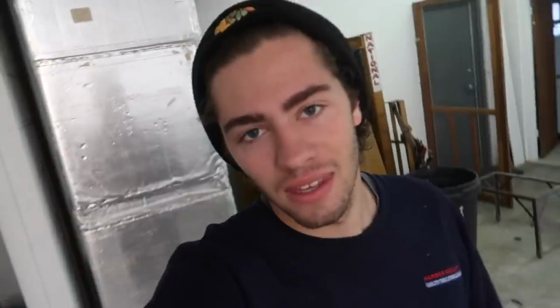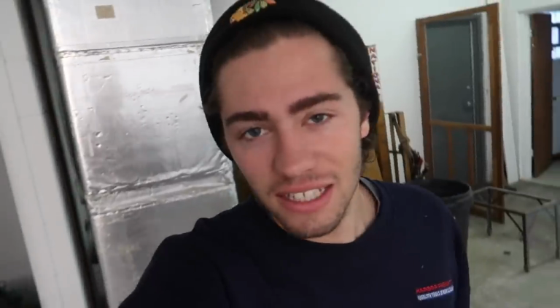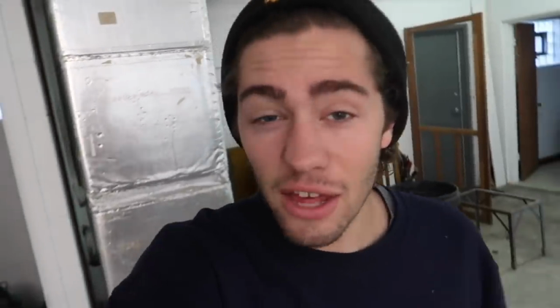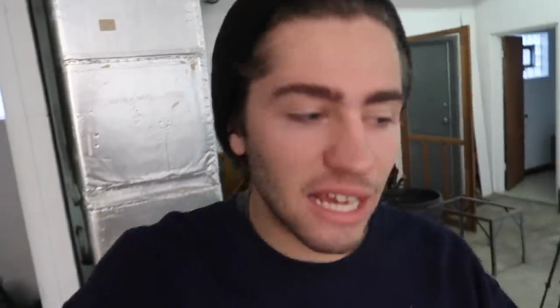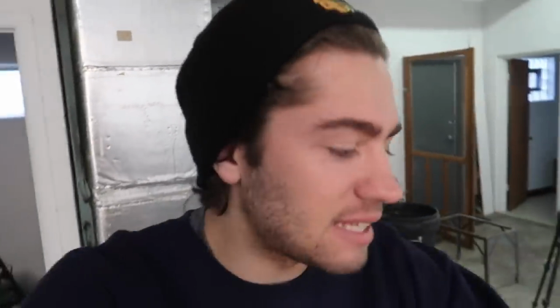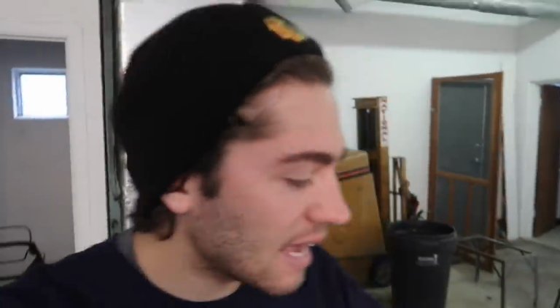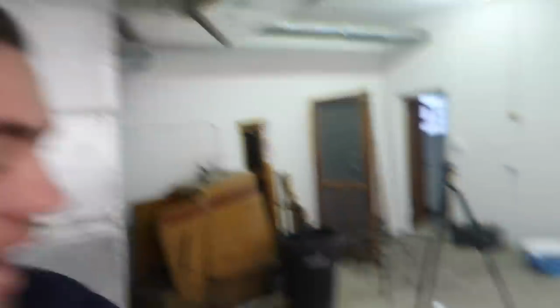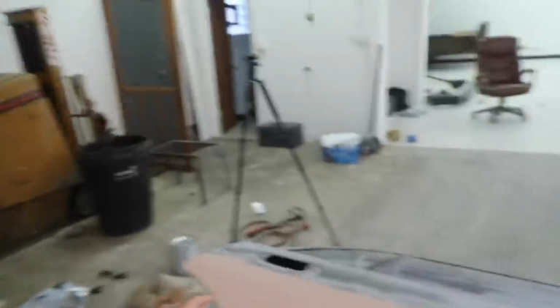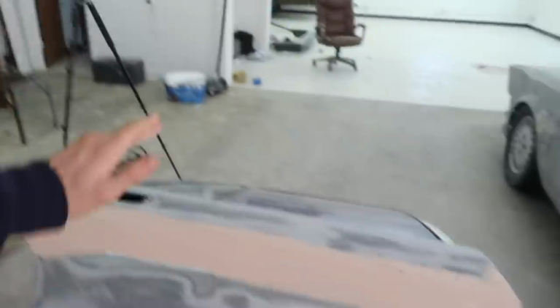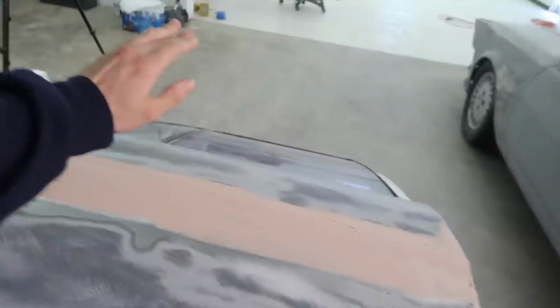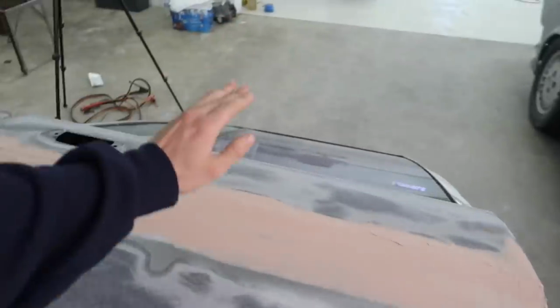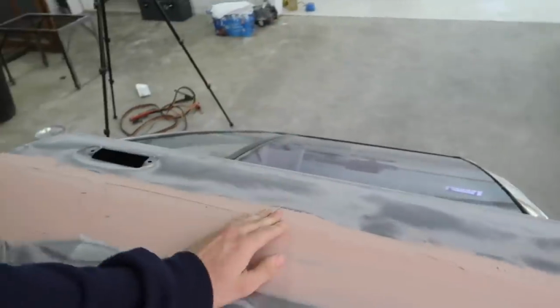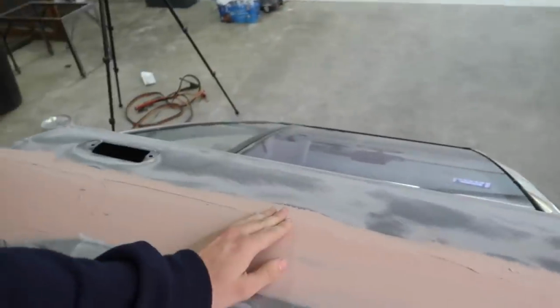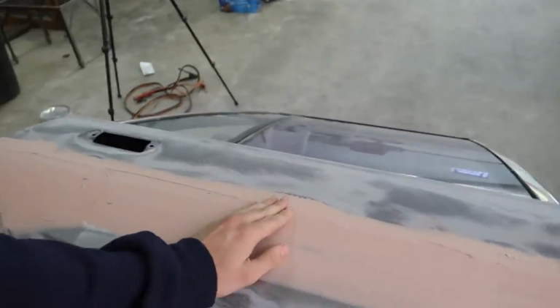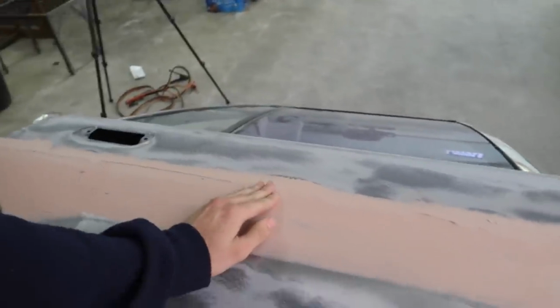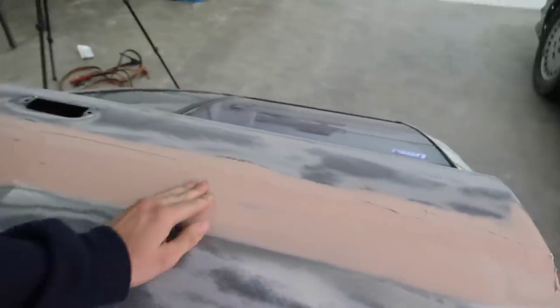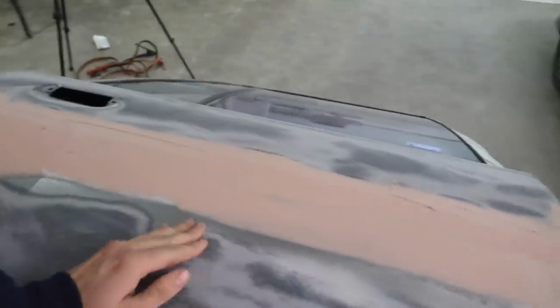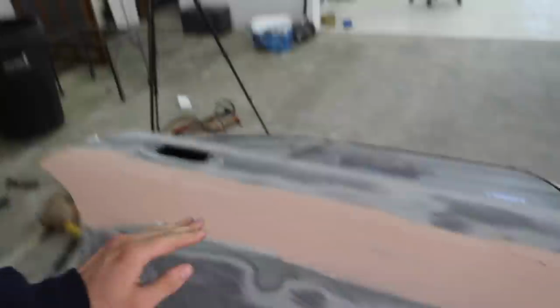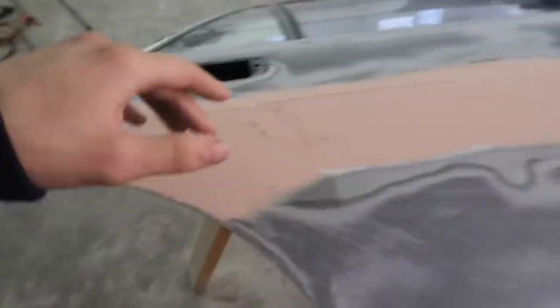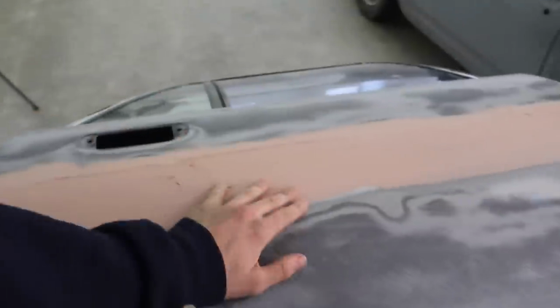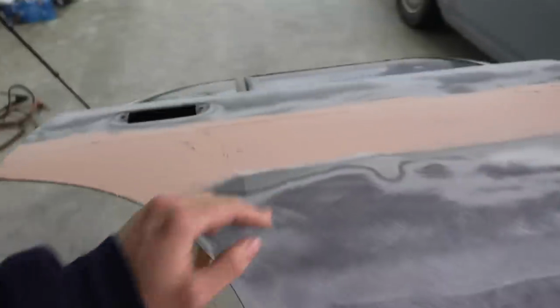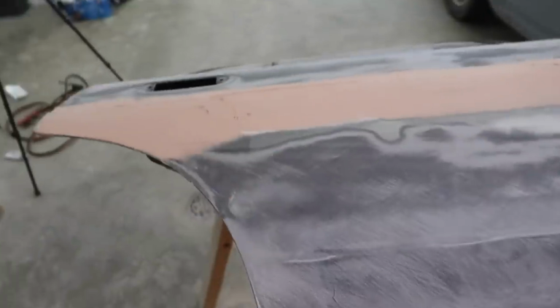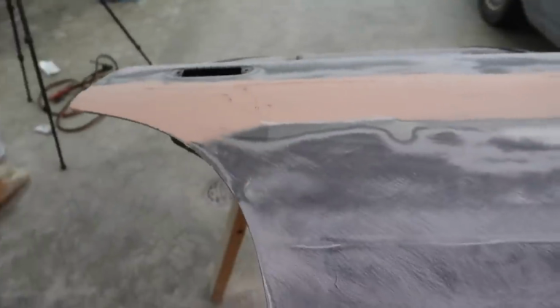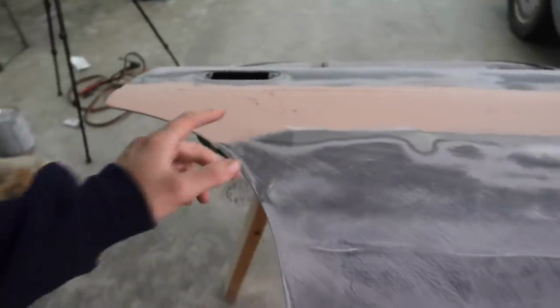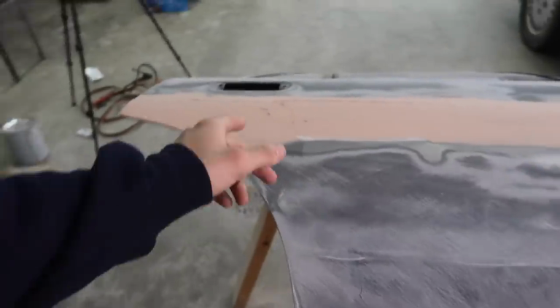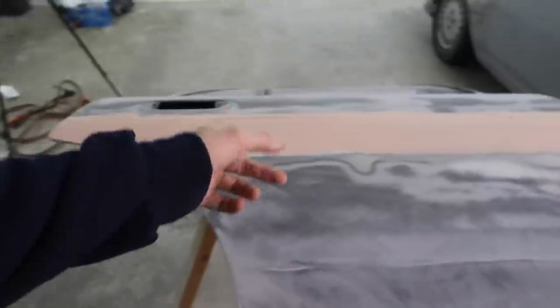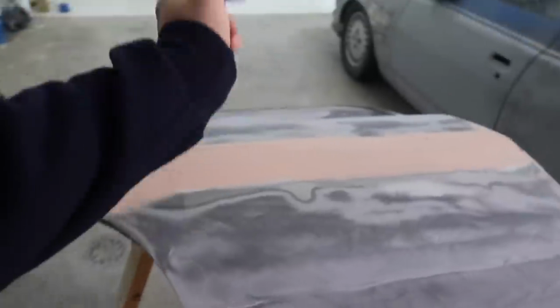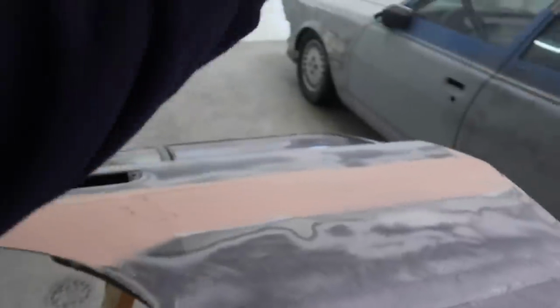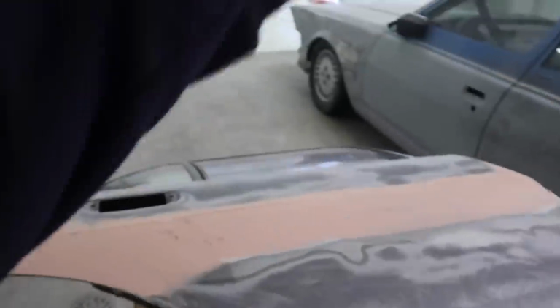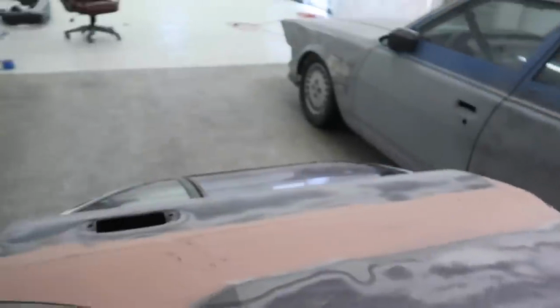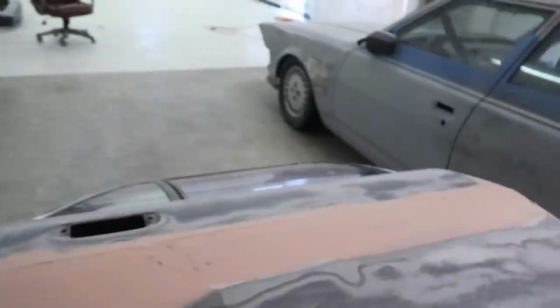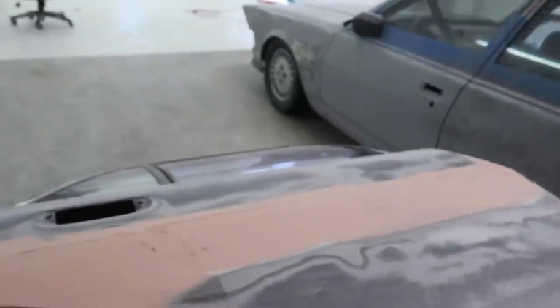It's now the next day and the bondo has more than cured. I'm going to knock out this door and get it exactly the same as the other door.